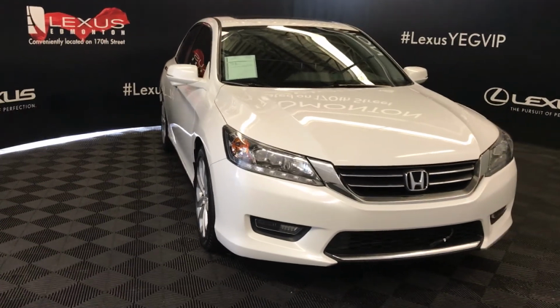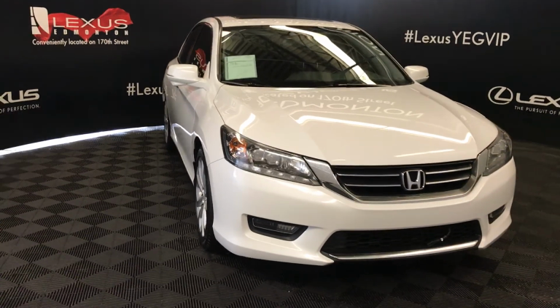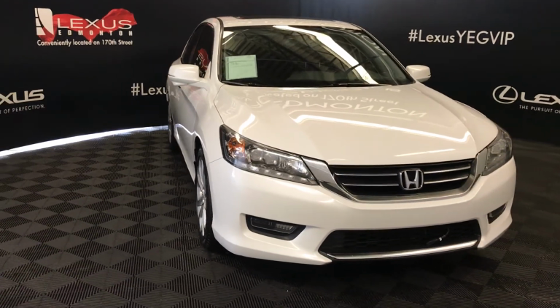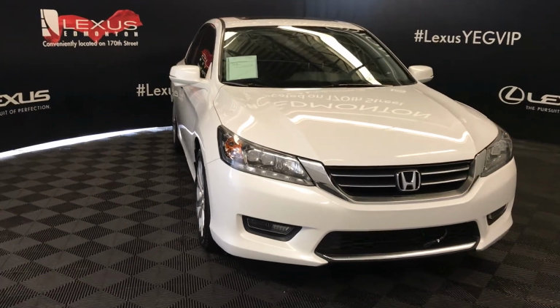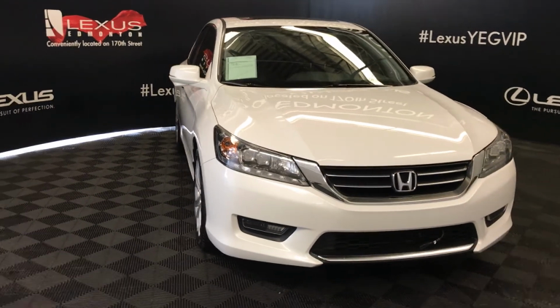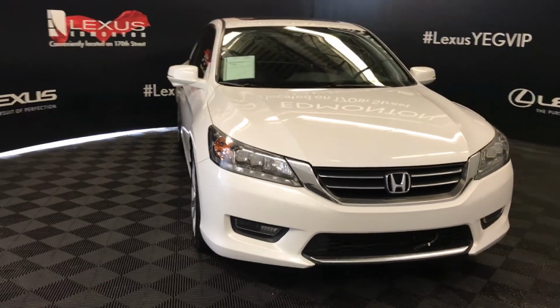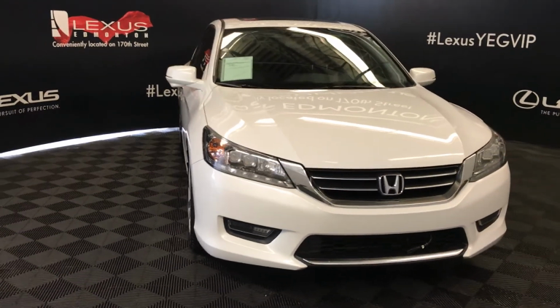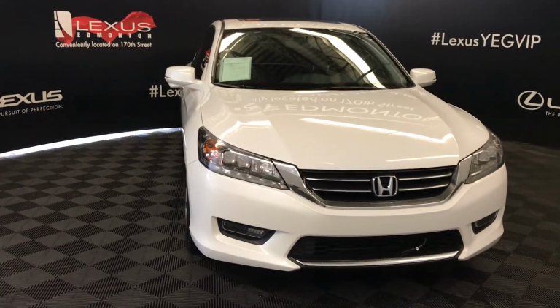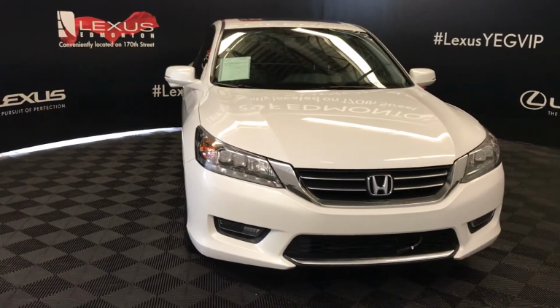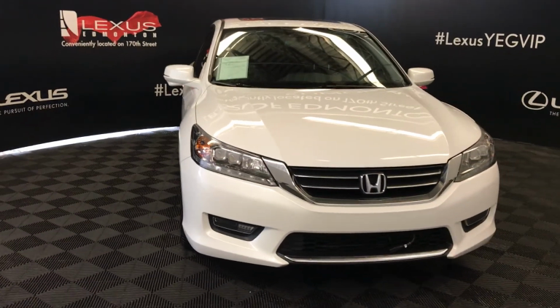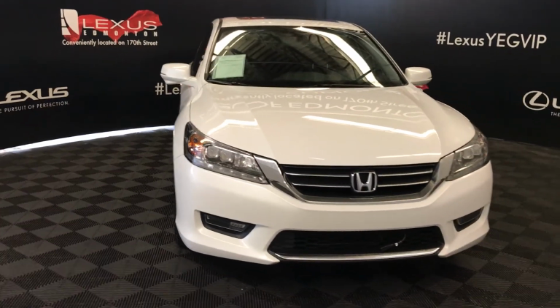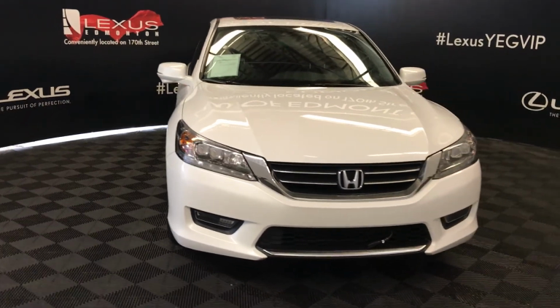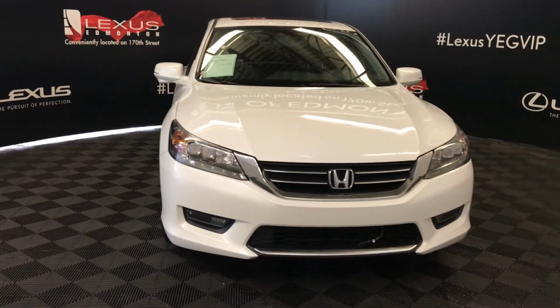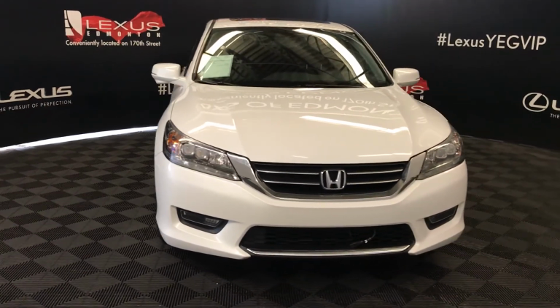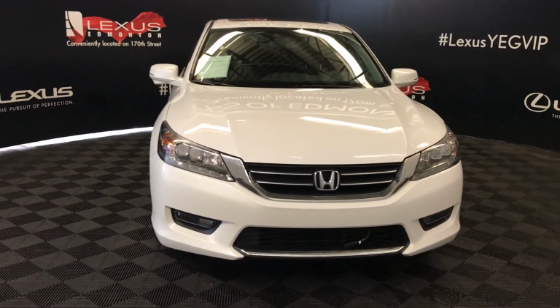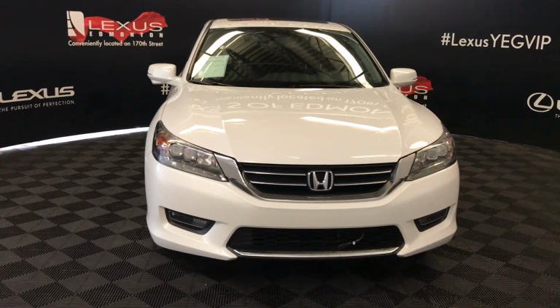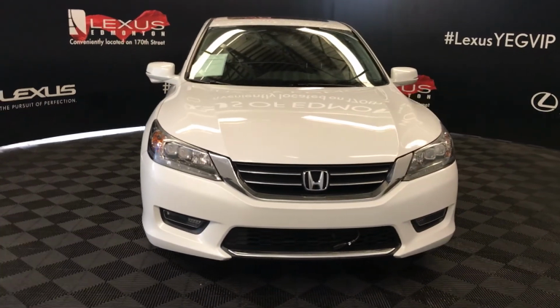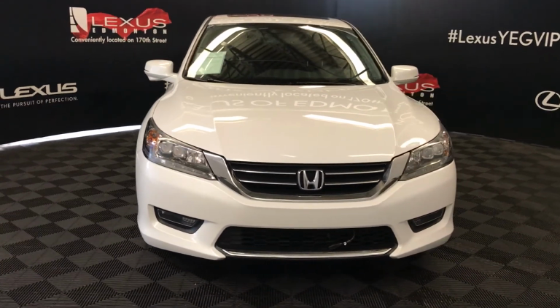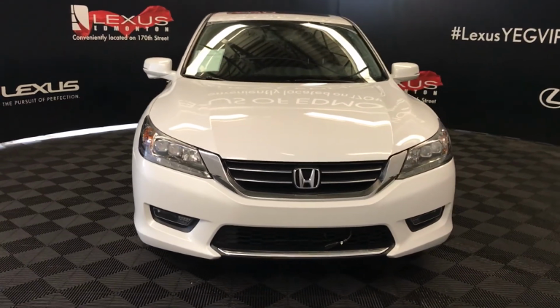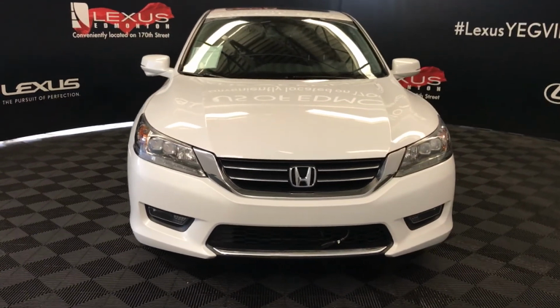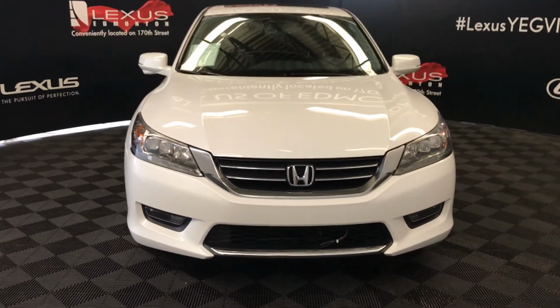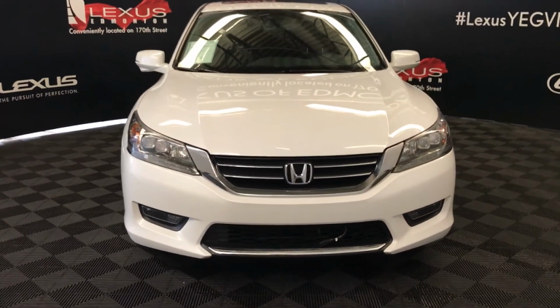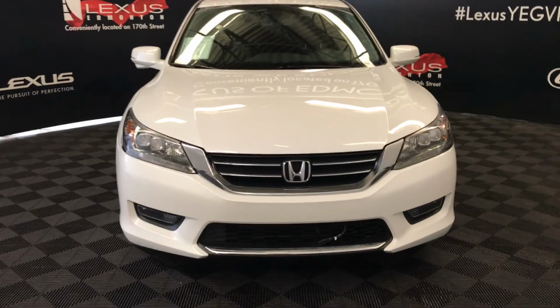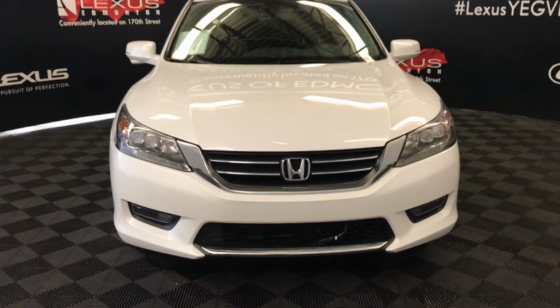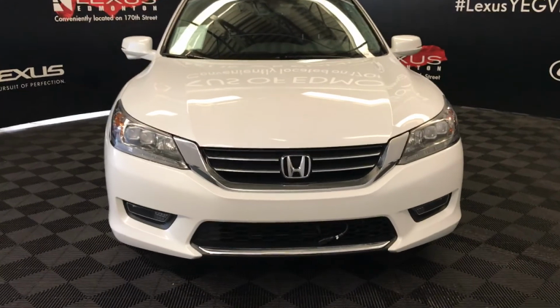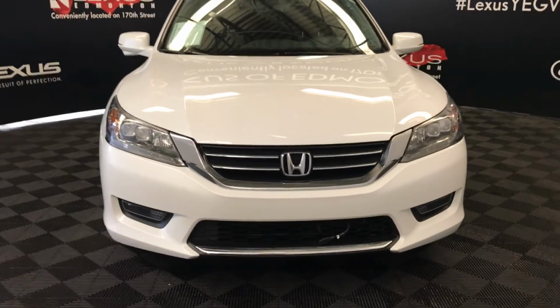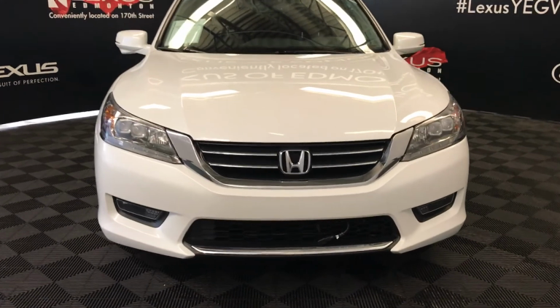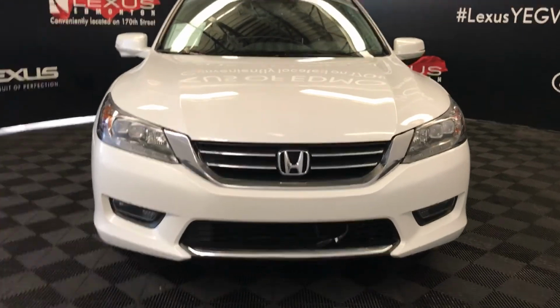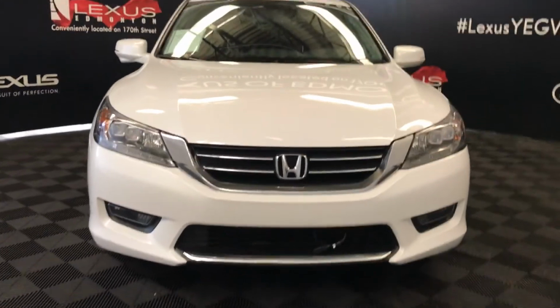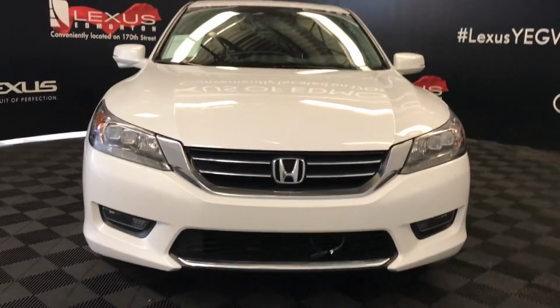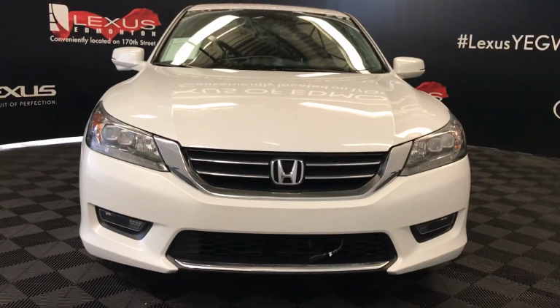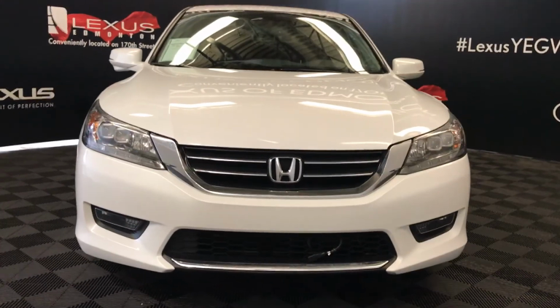Come on down to Lexus of Edmonton and check out all of our pre-owned inventory. I'll see you next time.